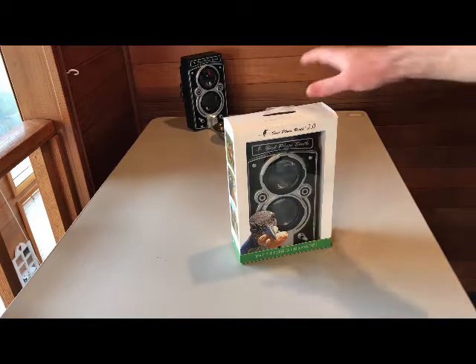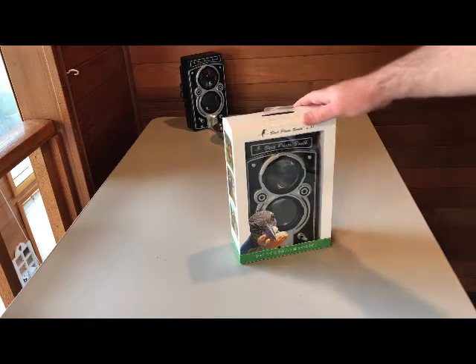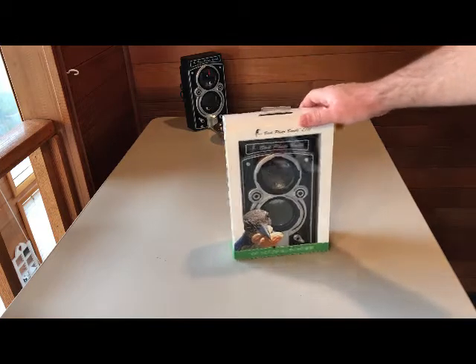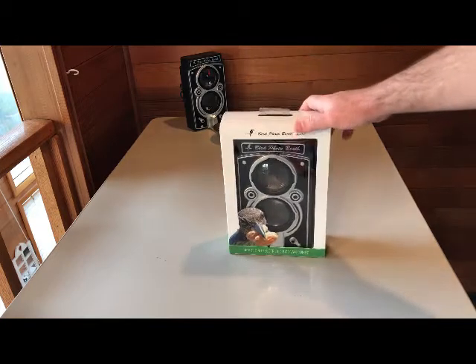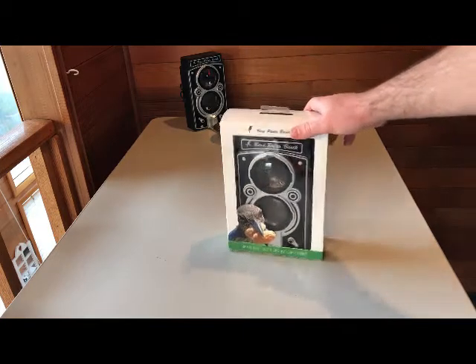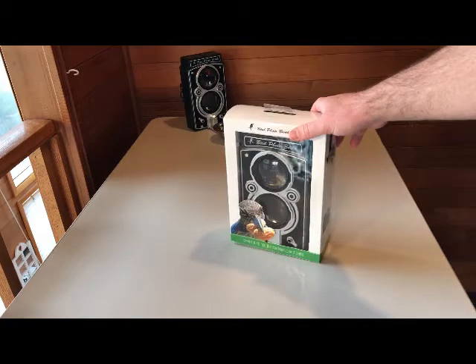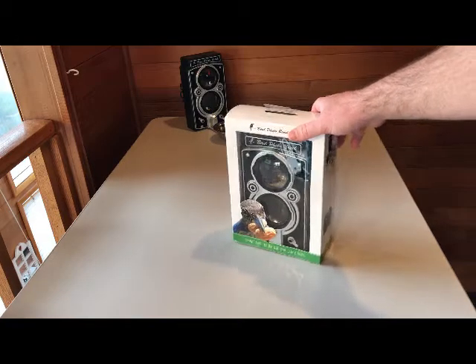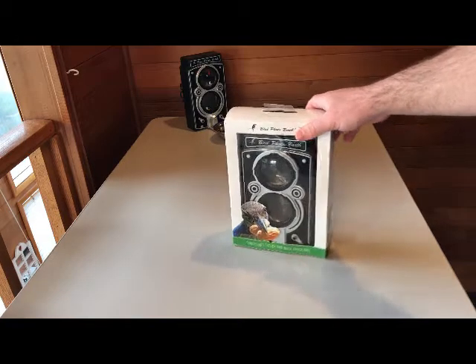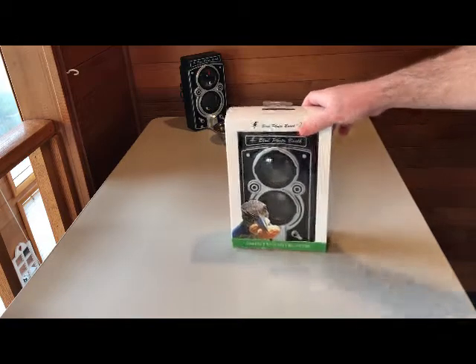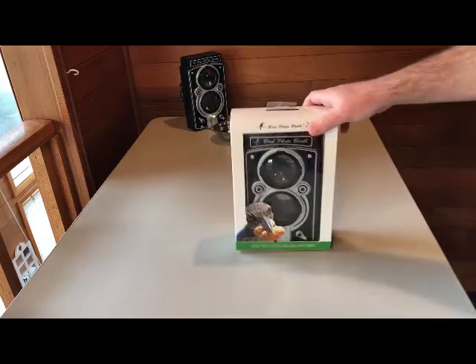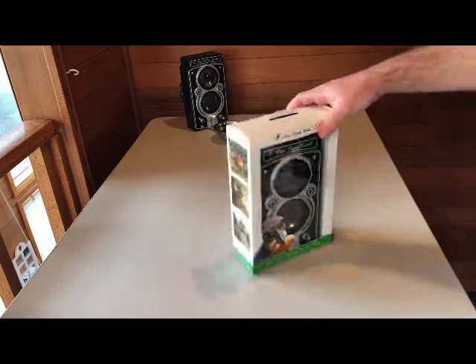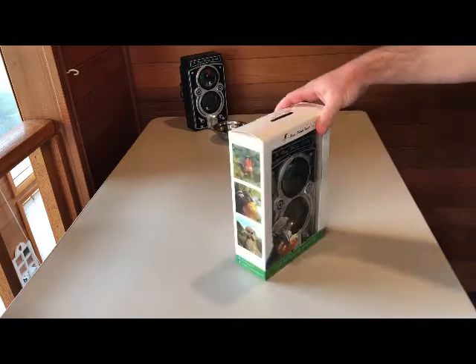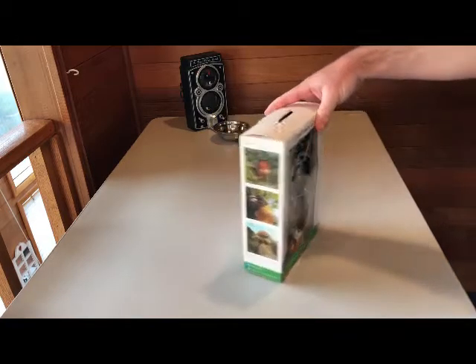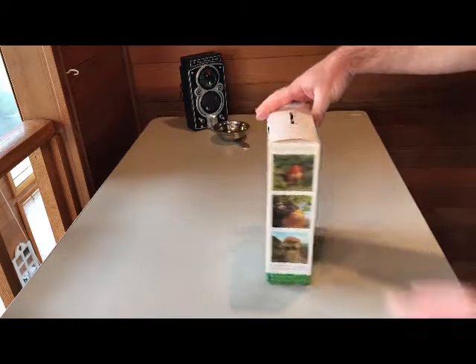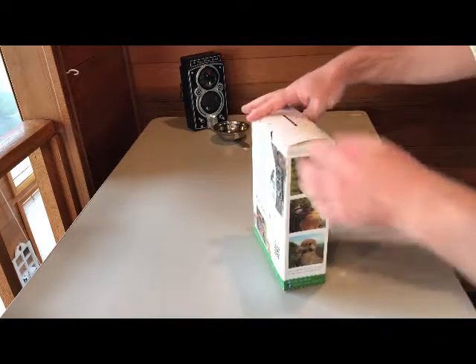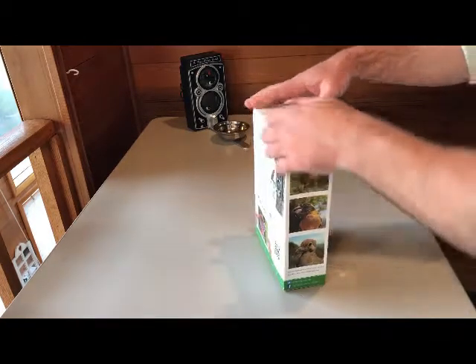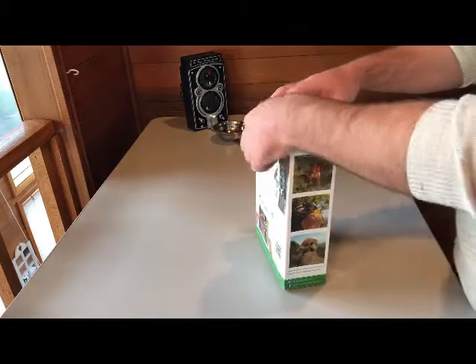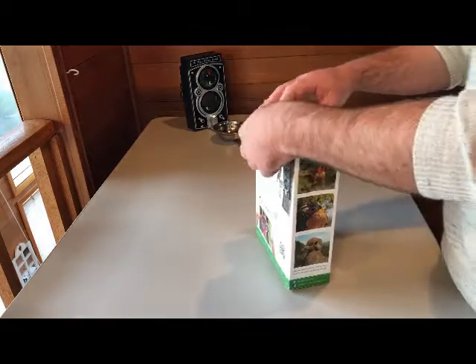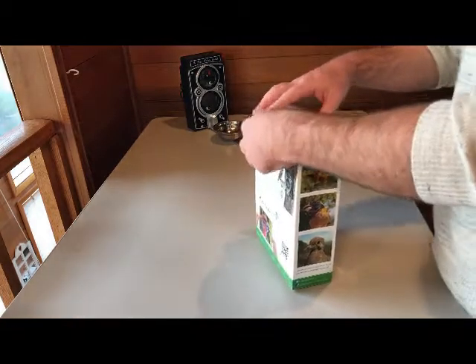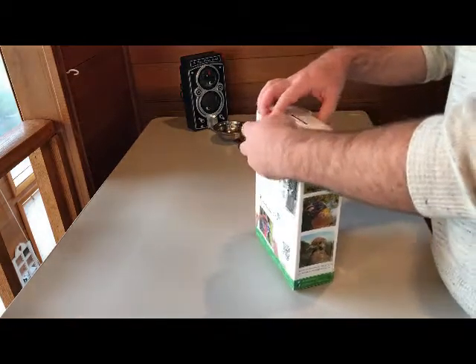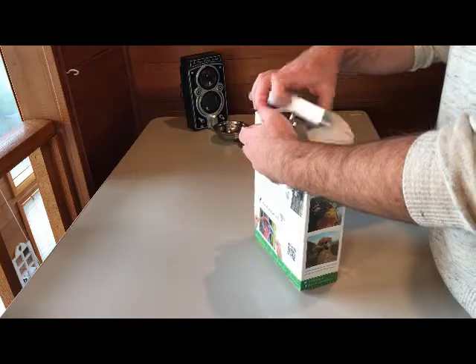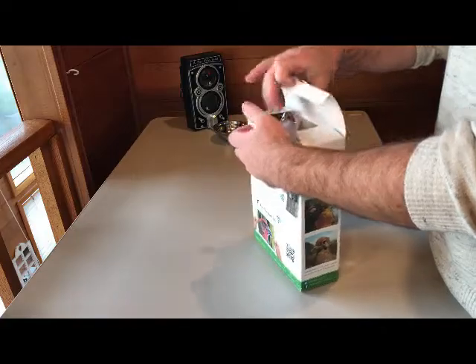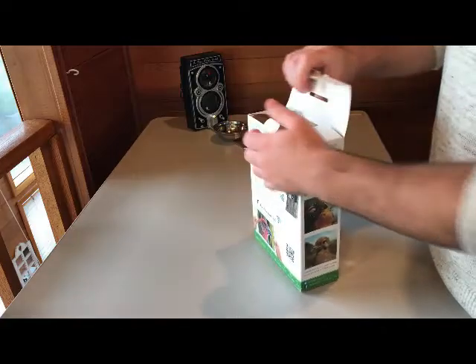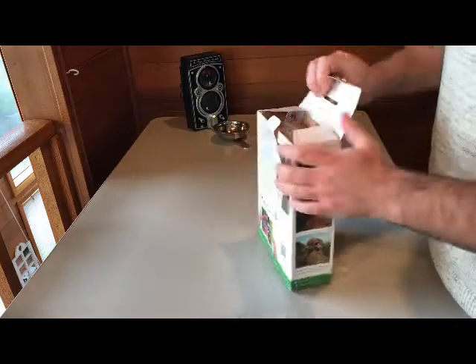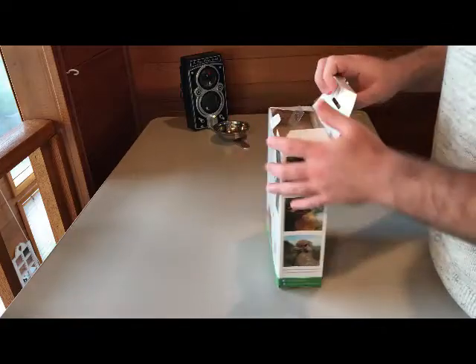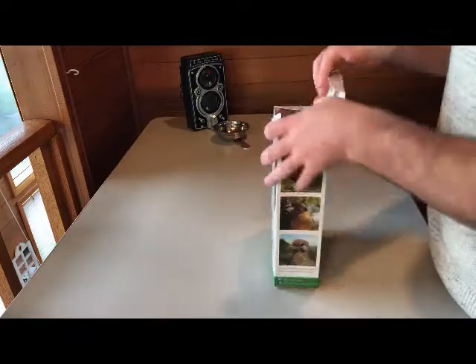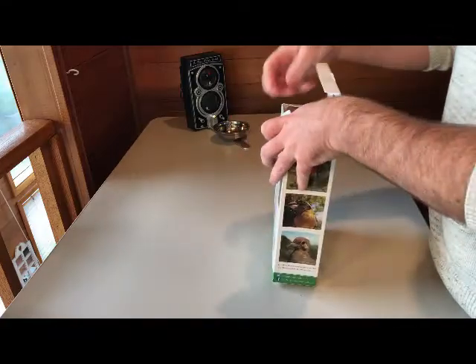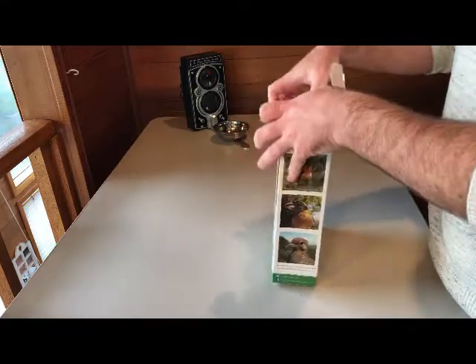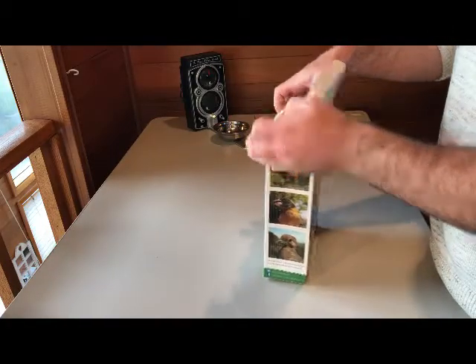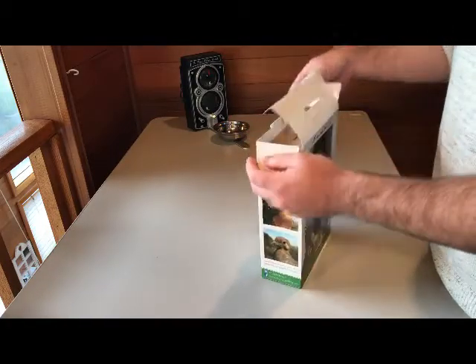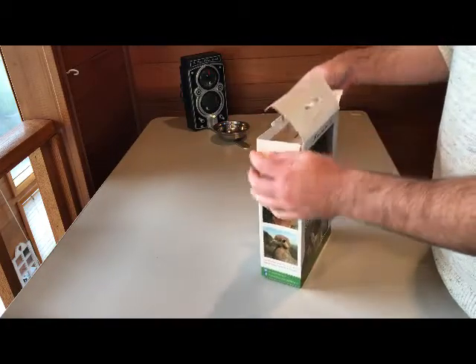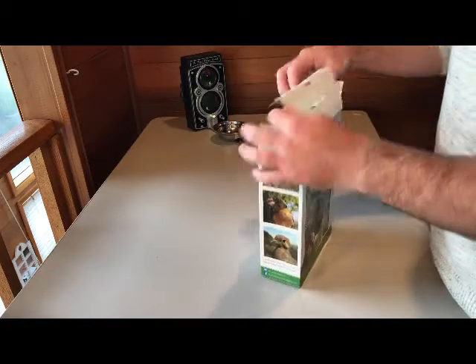So here we have the Bird Photo Booth packaging. I'm just going to open it up here and show you what comes with it.